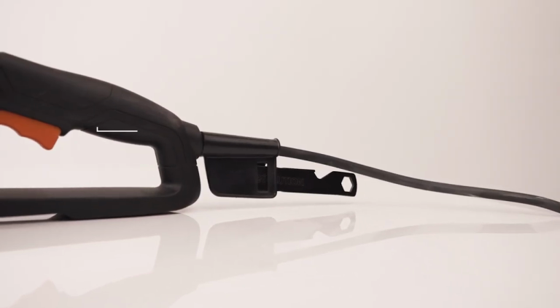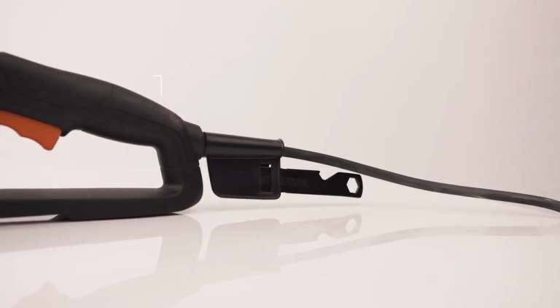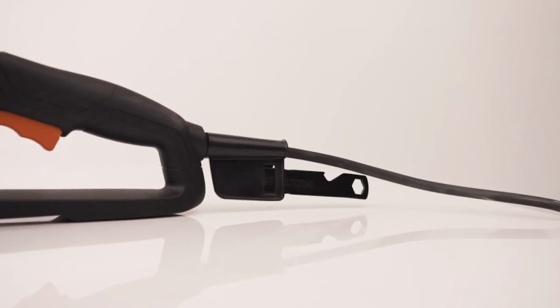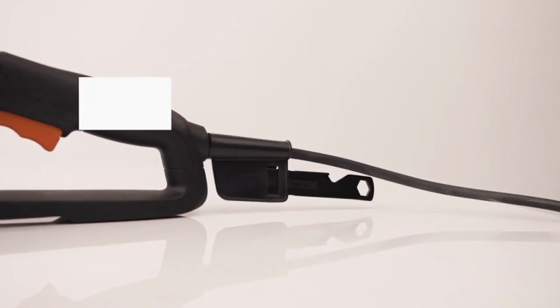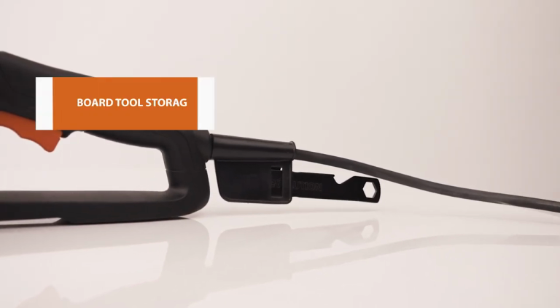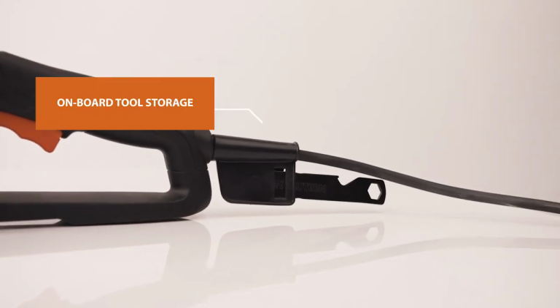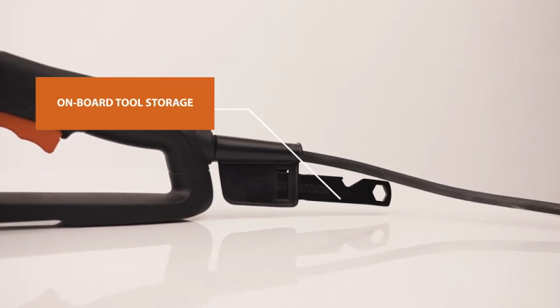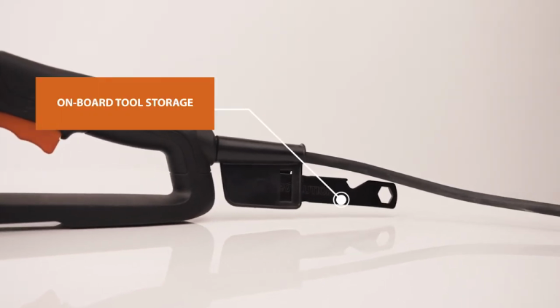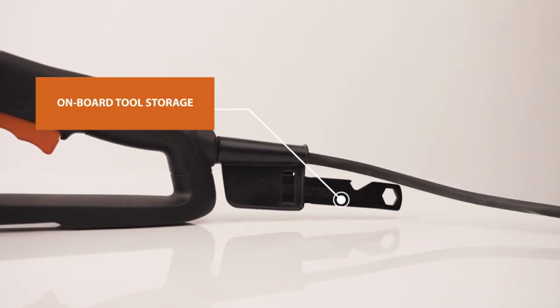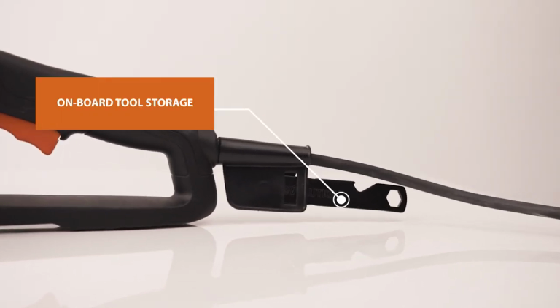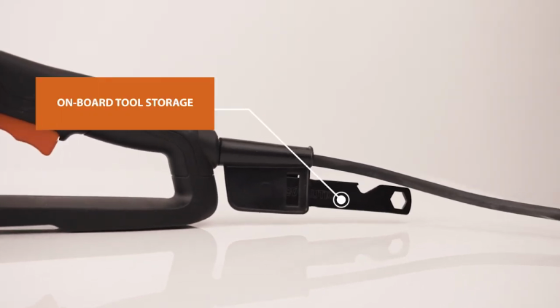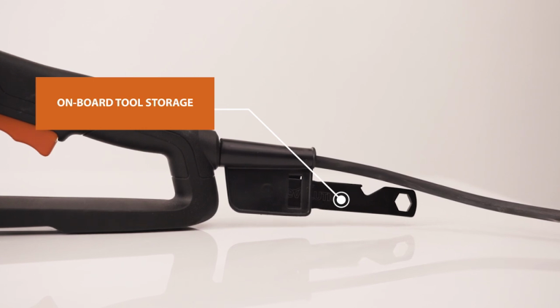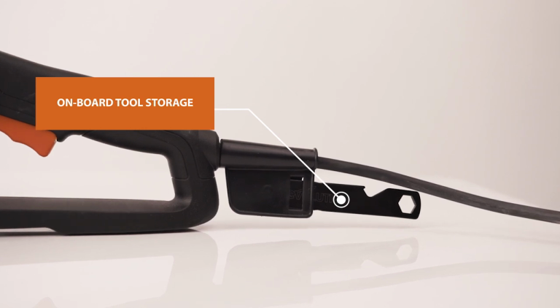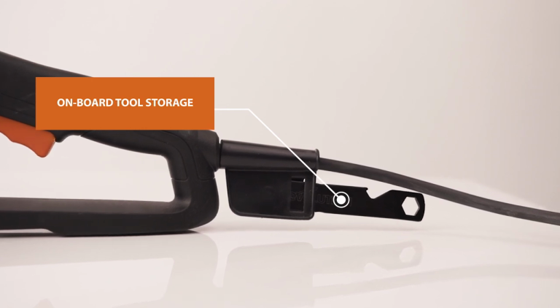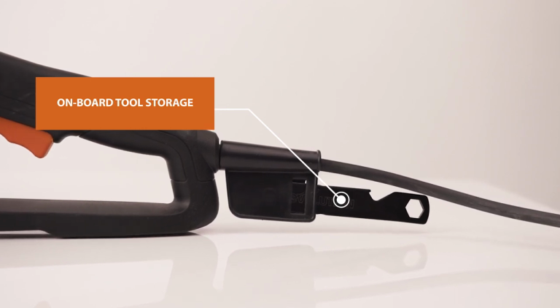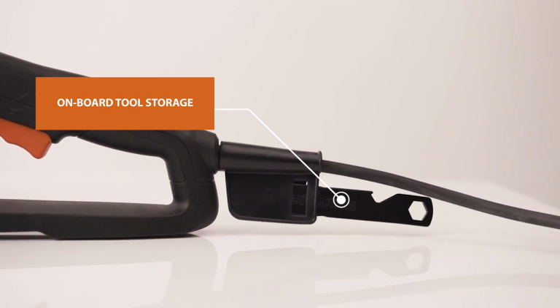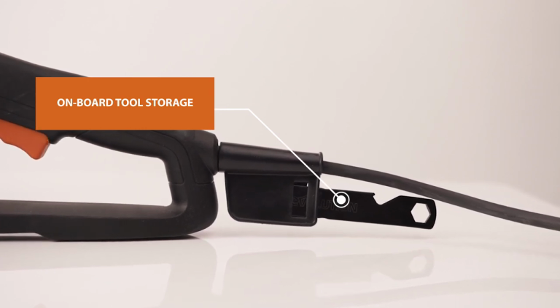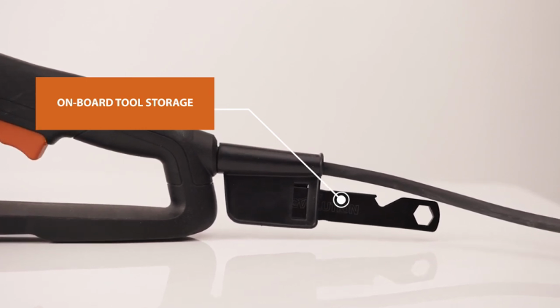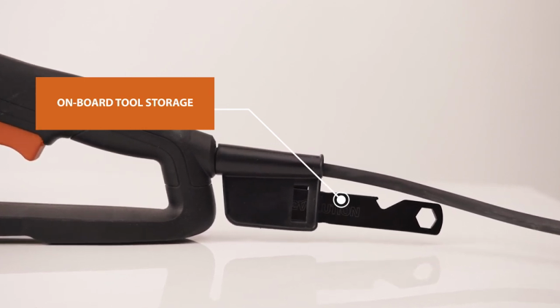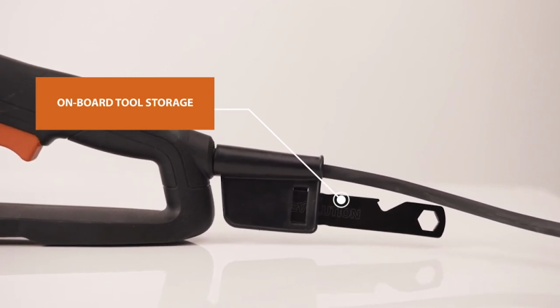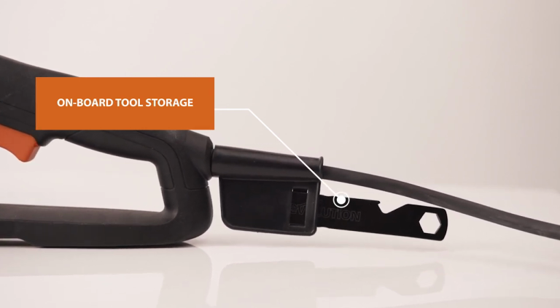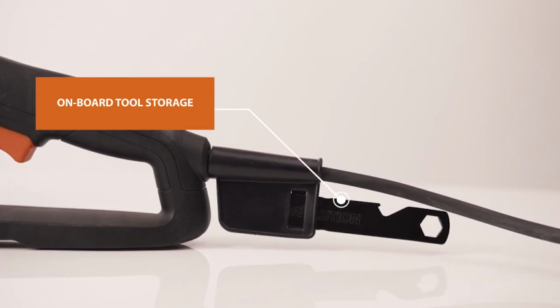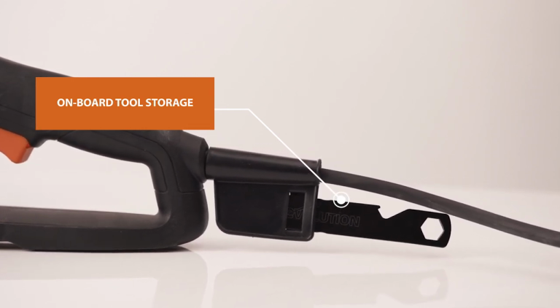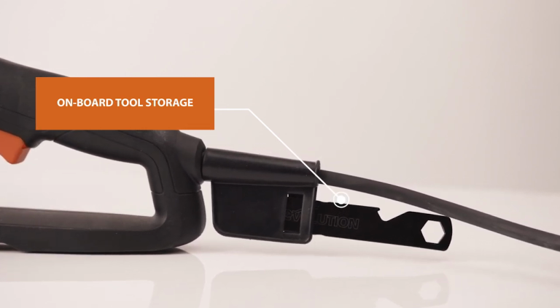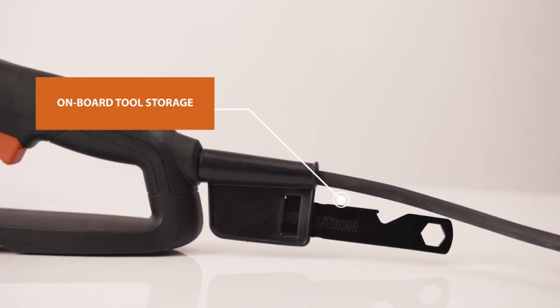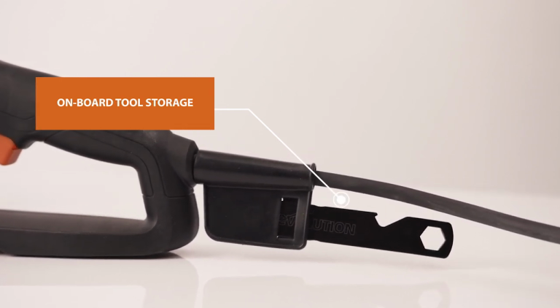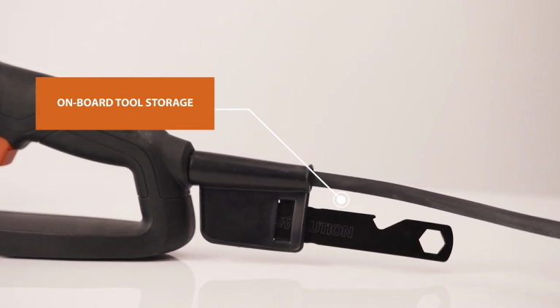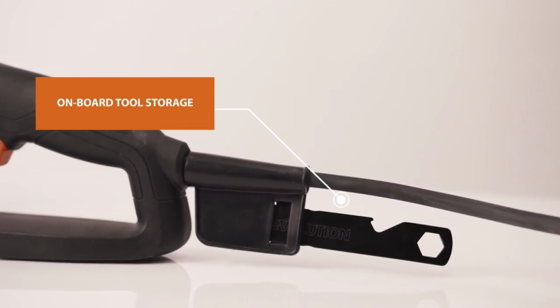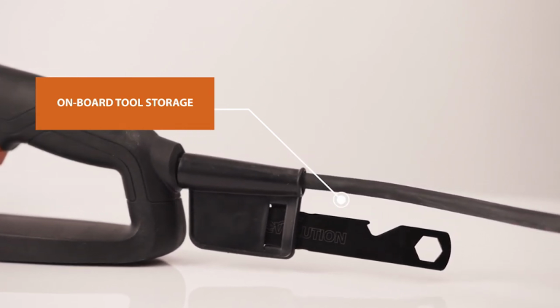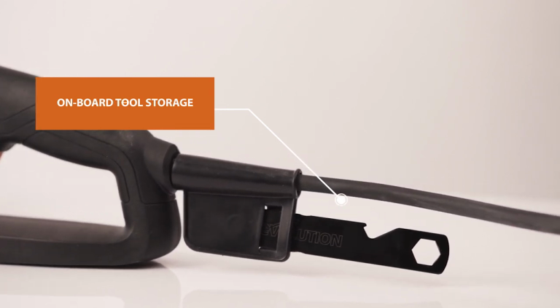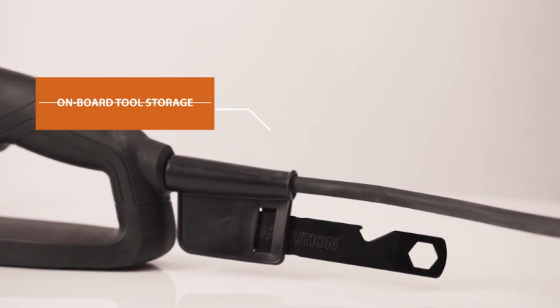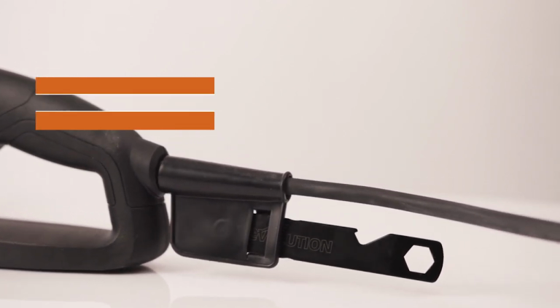Need to swap out your blade? It's quick and easy, as right here on the machine you will find onboard storage for the multi-tool.